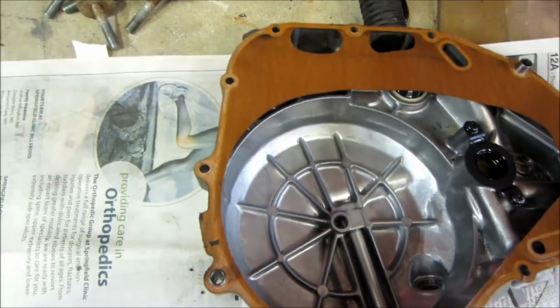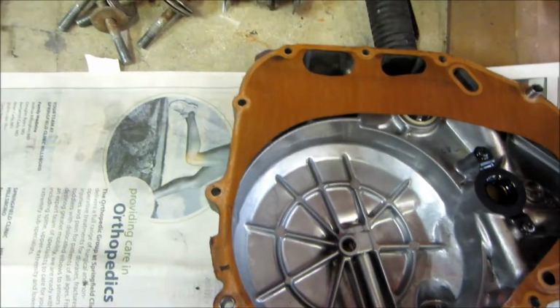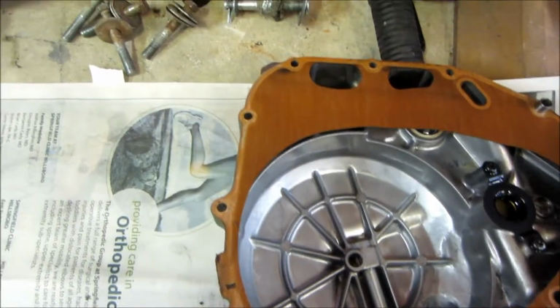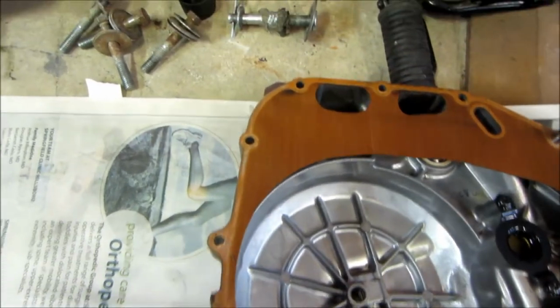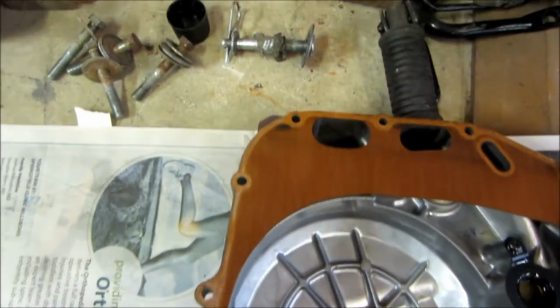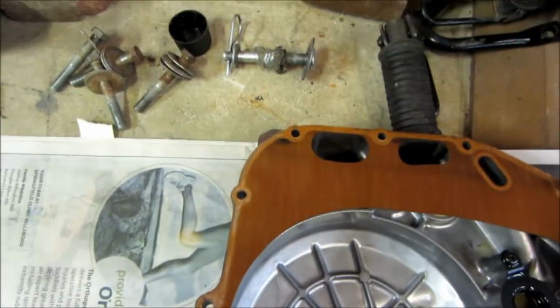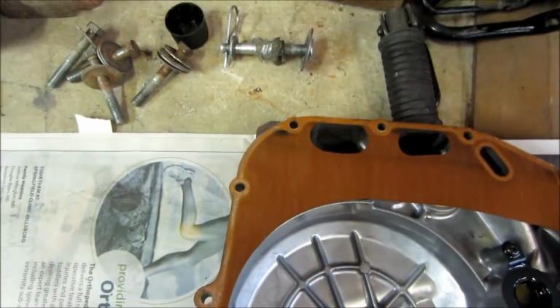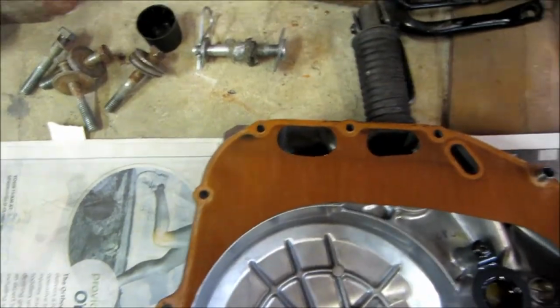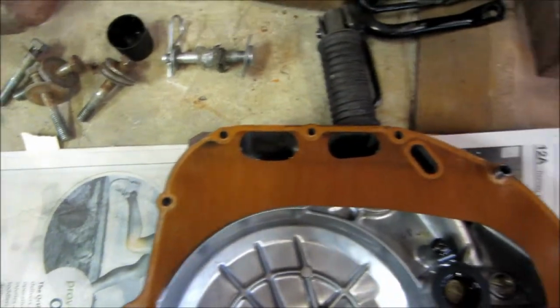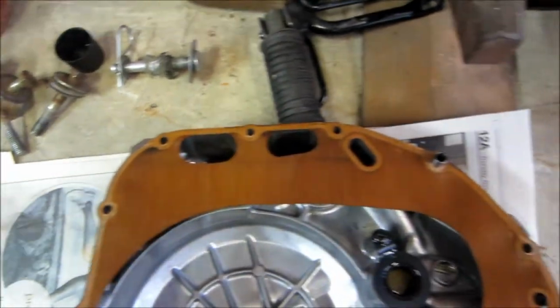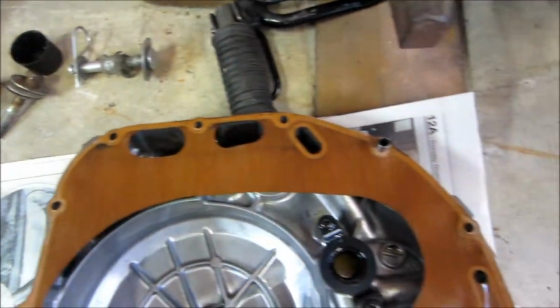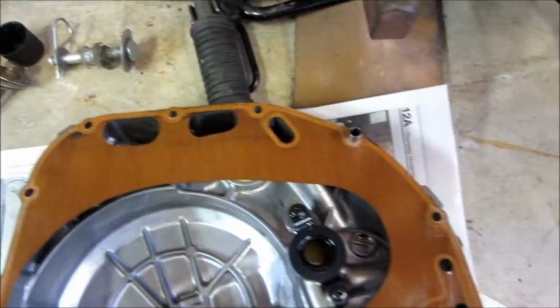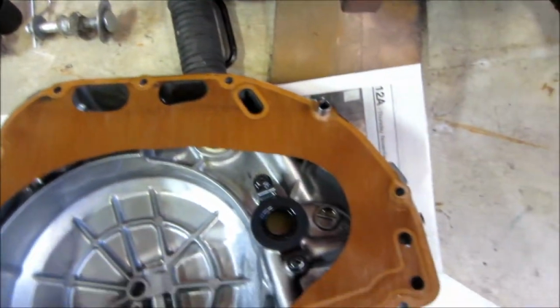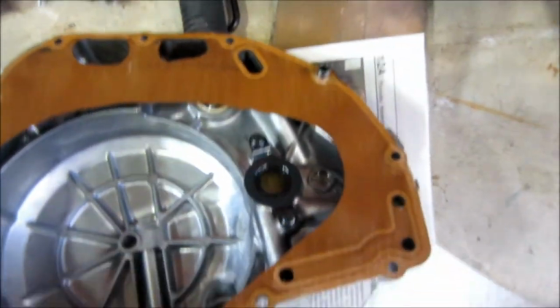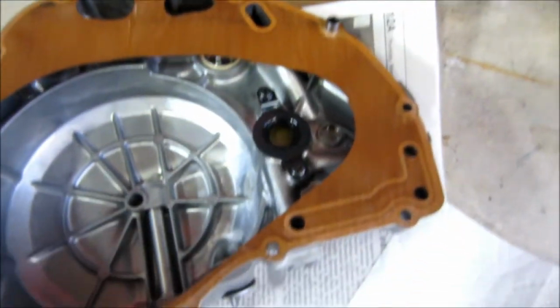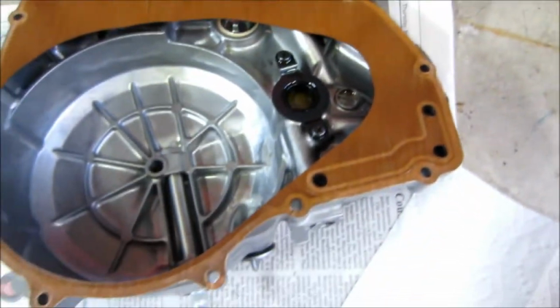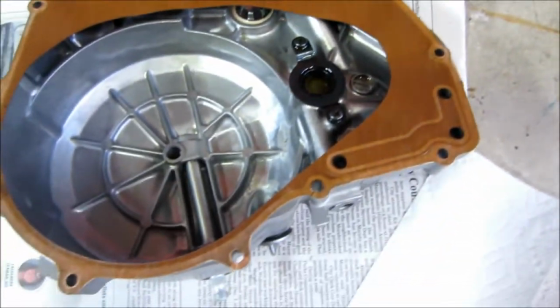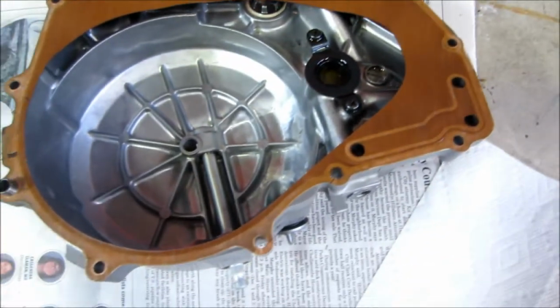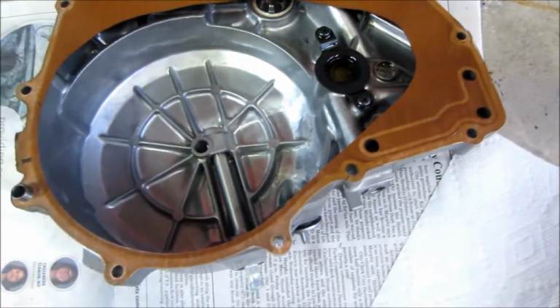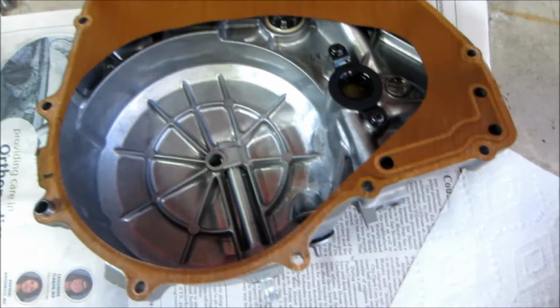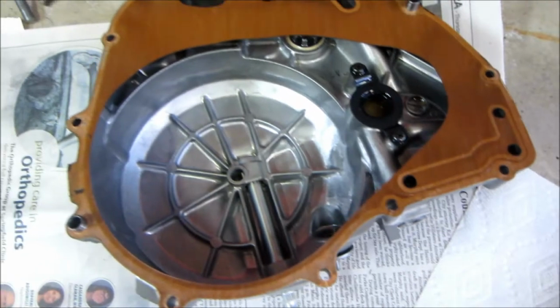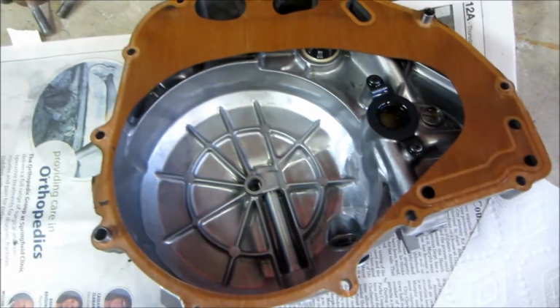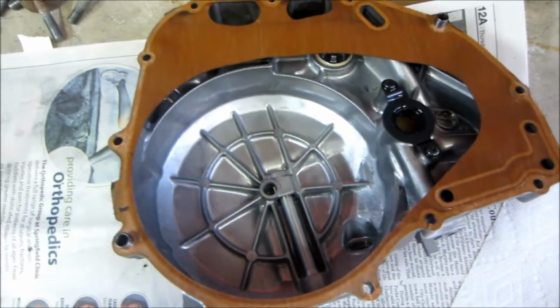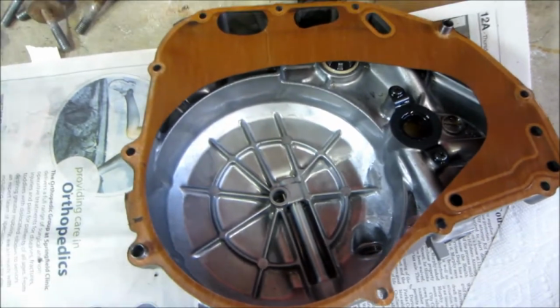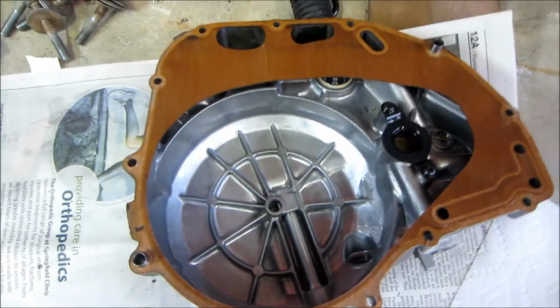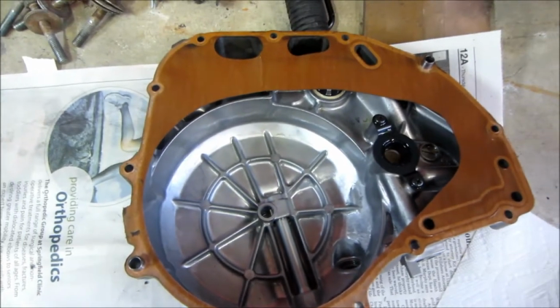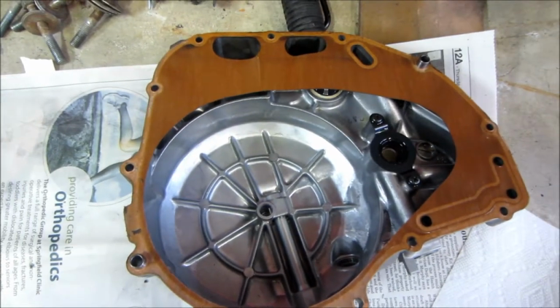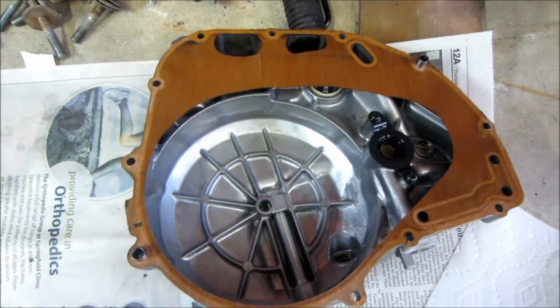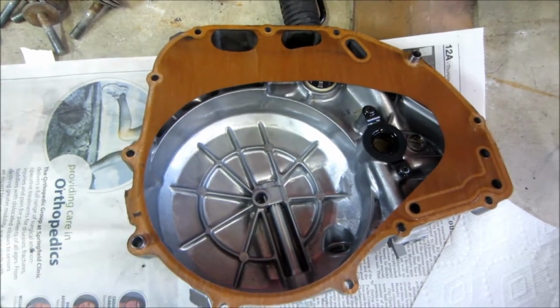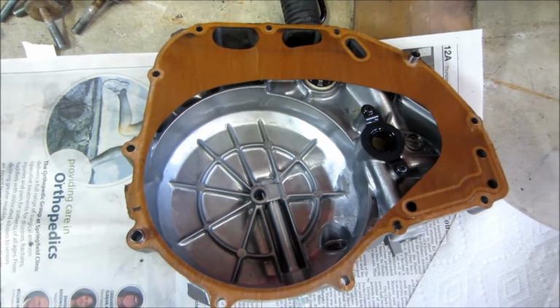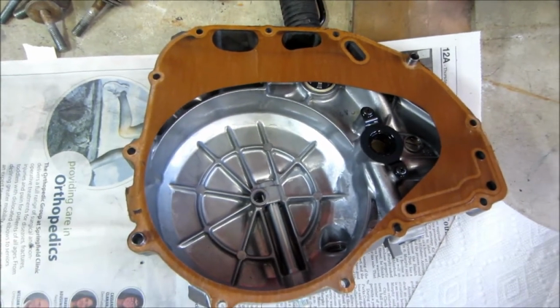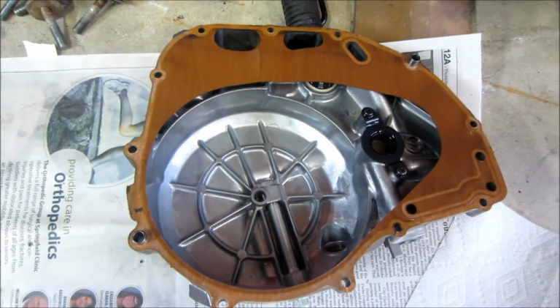I don't know what the previous guy used — some kind of sealant — but I had a heck of a time cleaning all that up to get a new gasket on. This one though is in great shape.